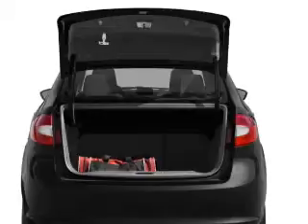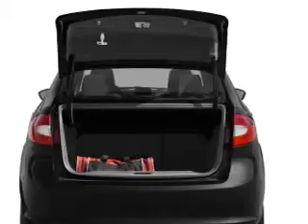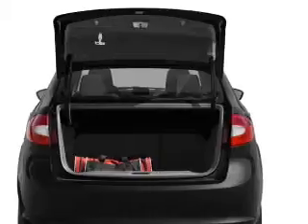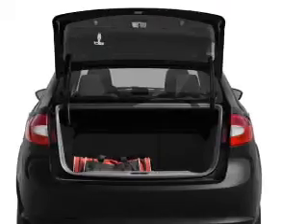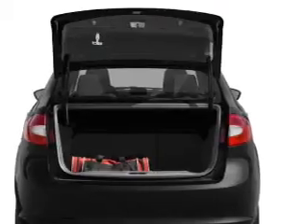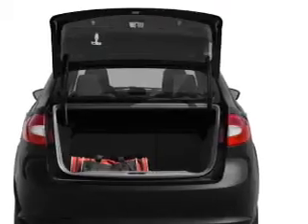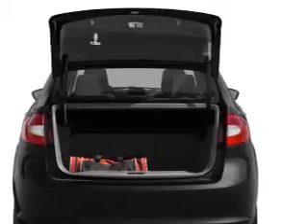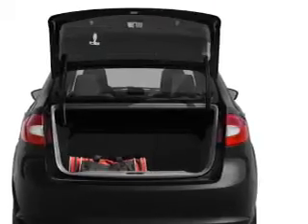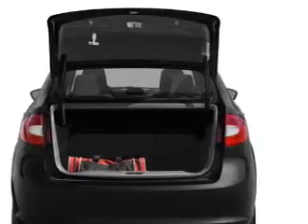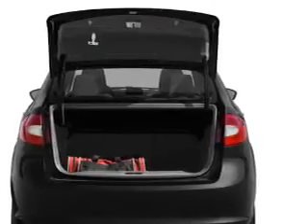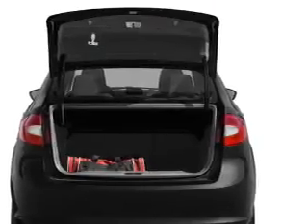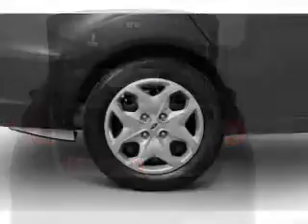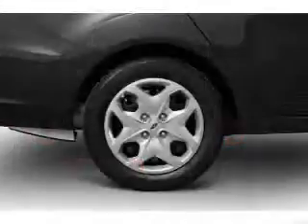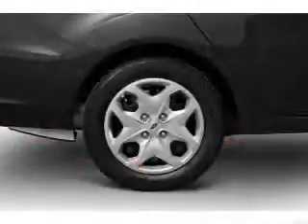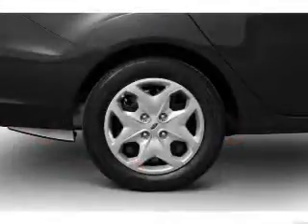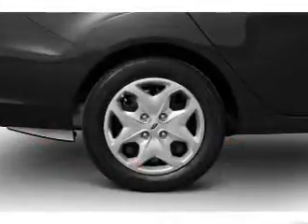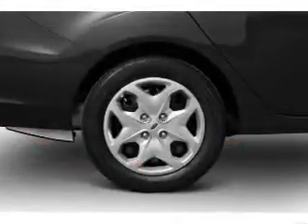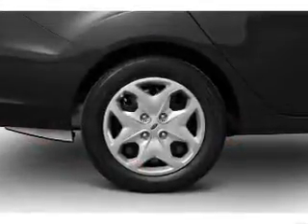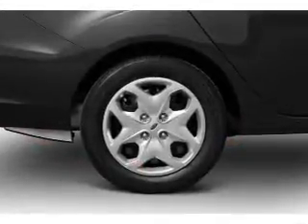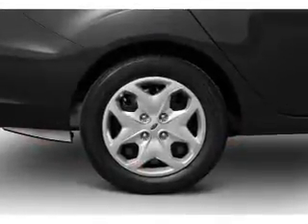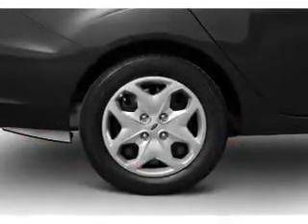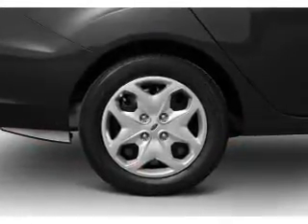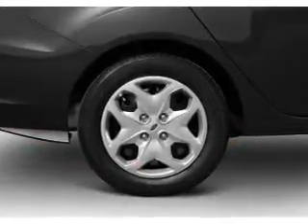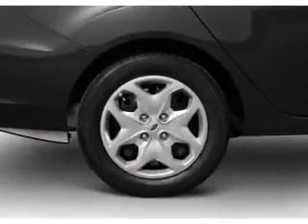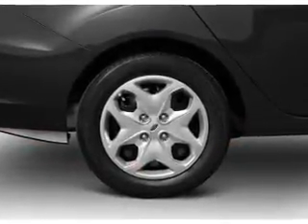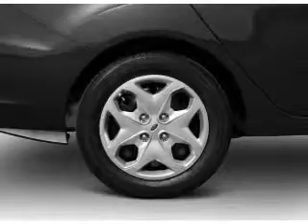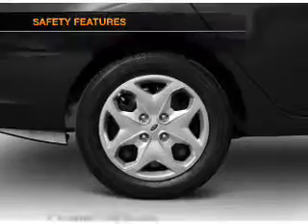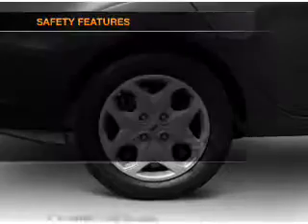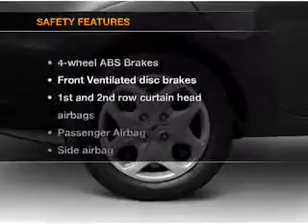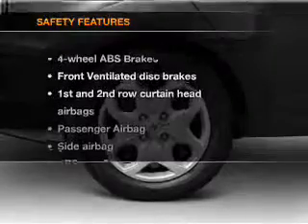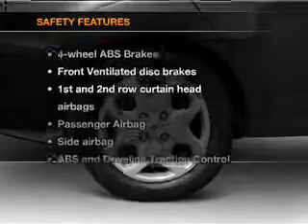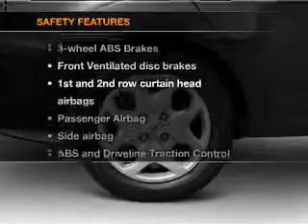Air conditioning, power door locks, power steering, power mirrors, and AM FM stereo. And for your peace of mind, the following safety equipment is included.